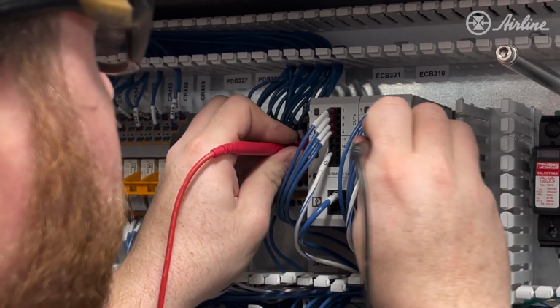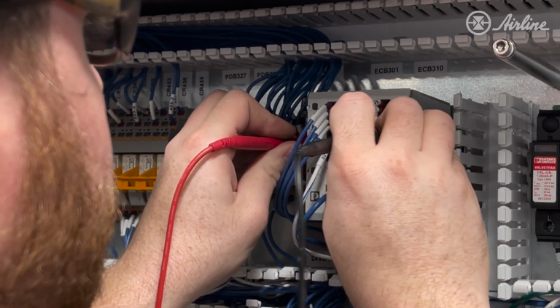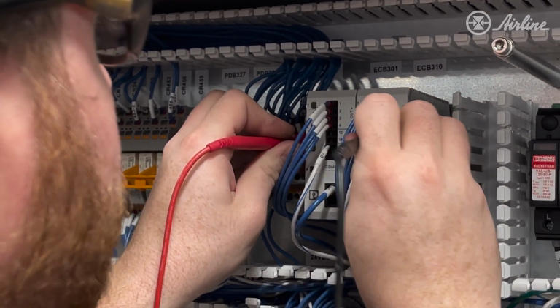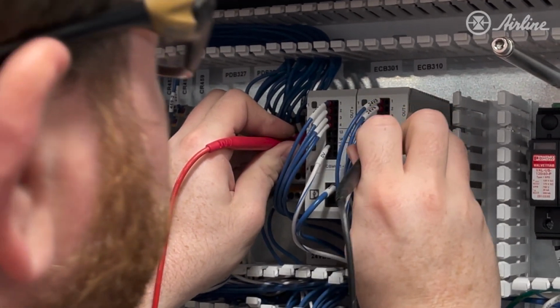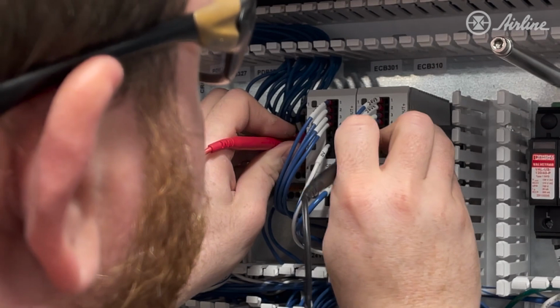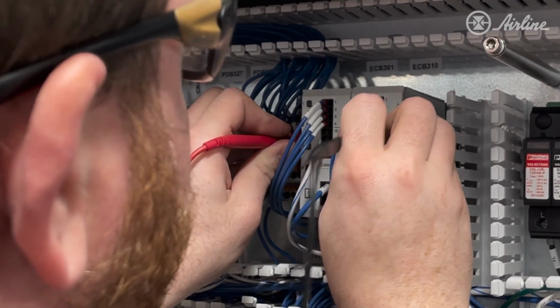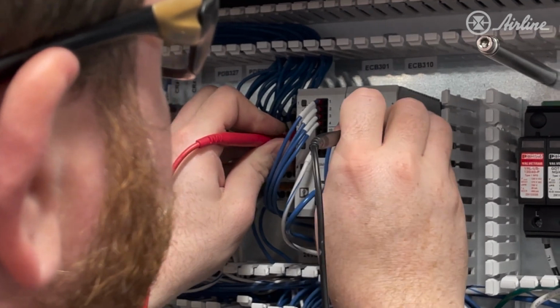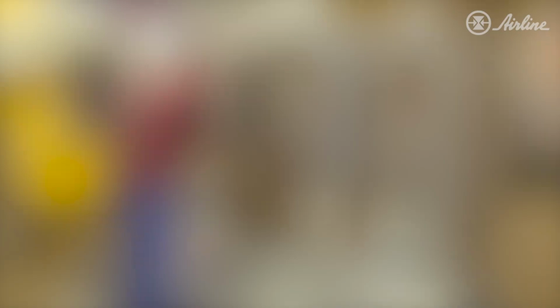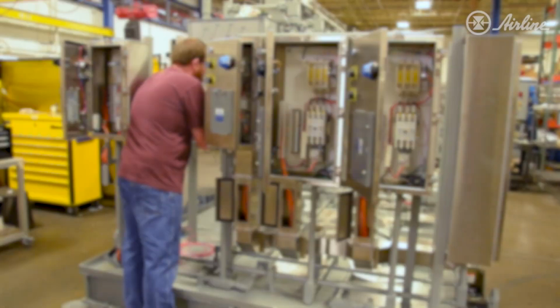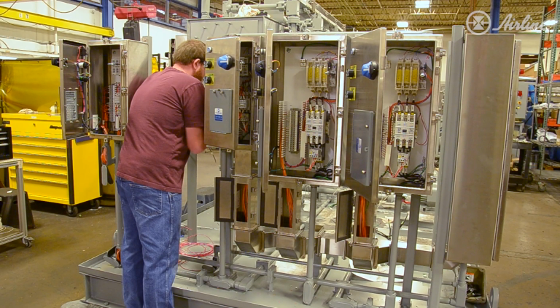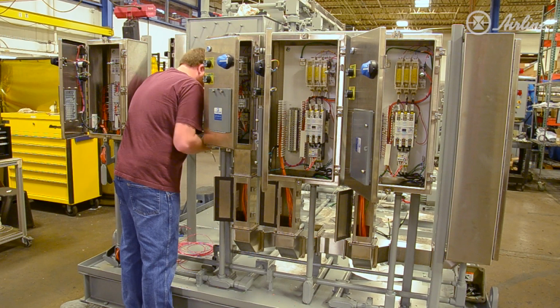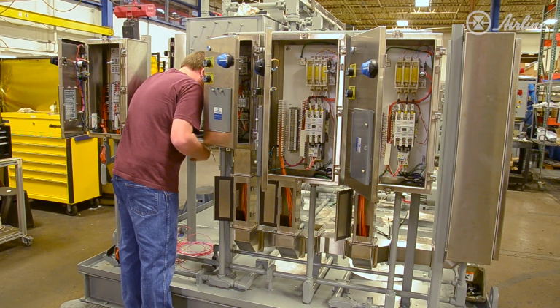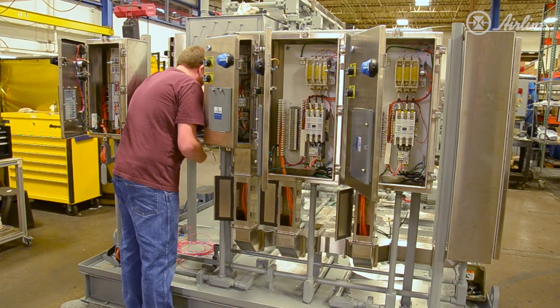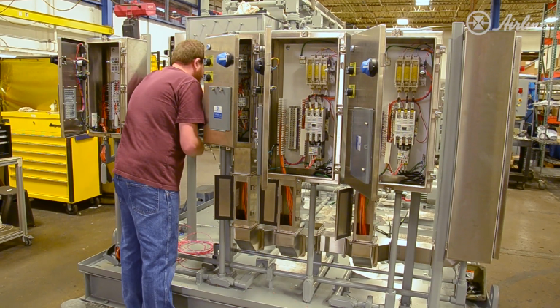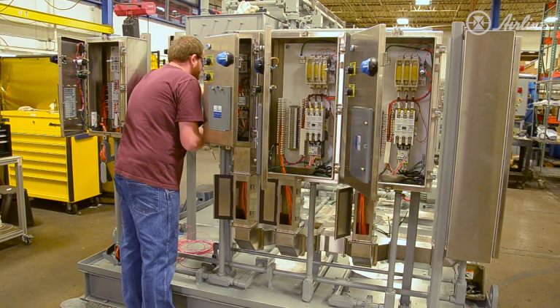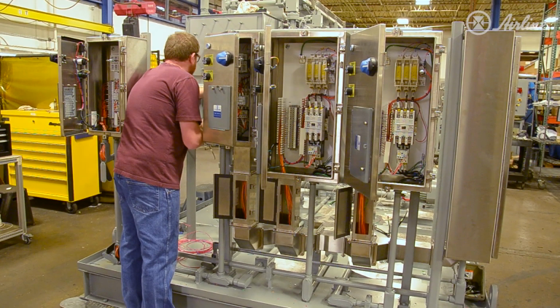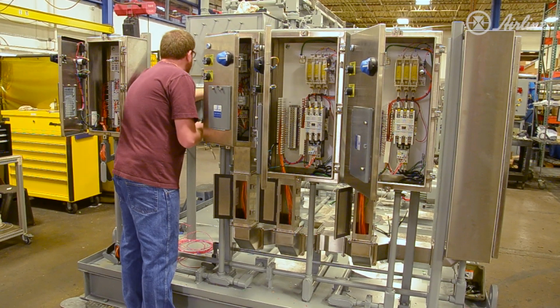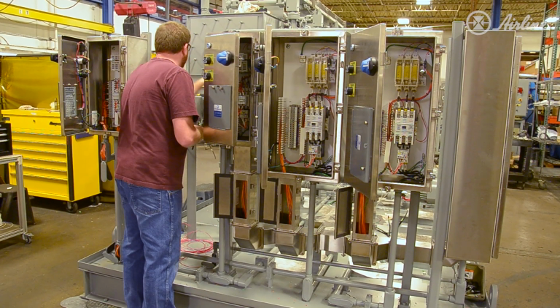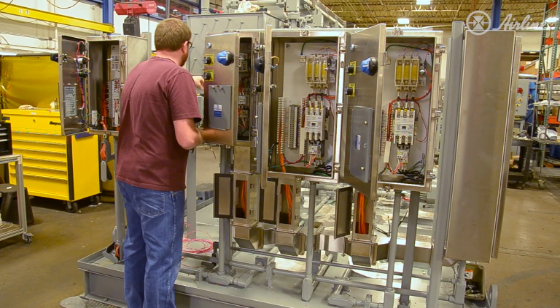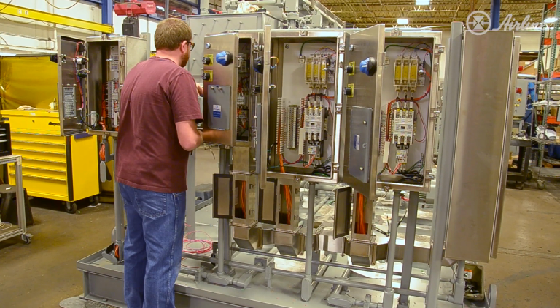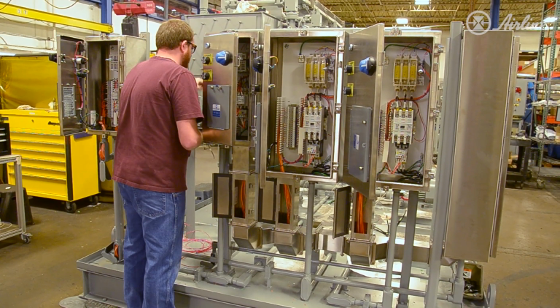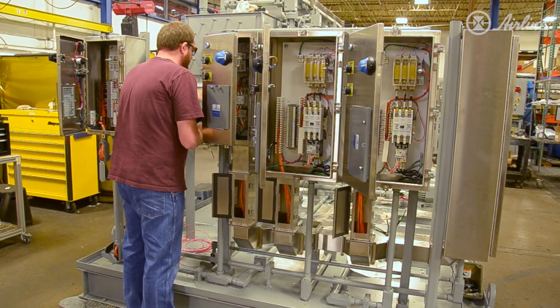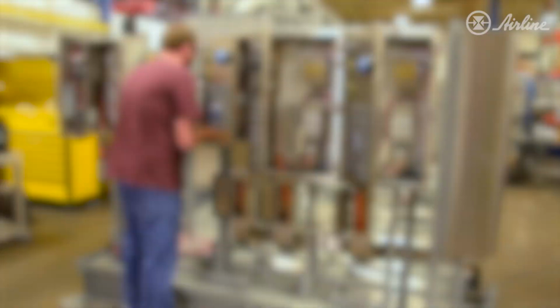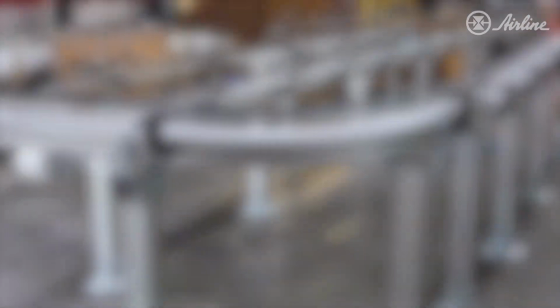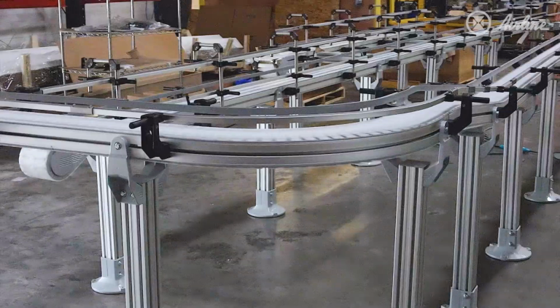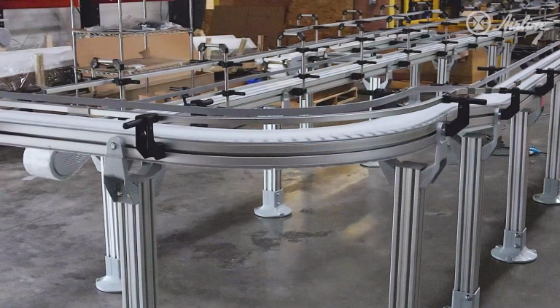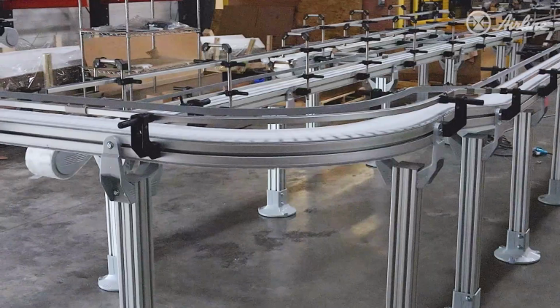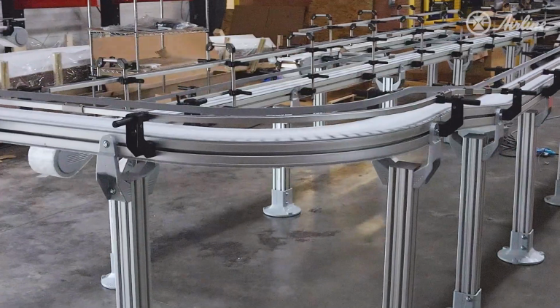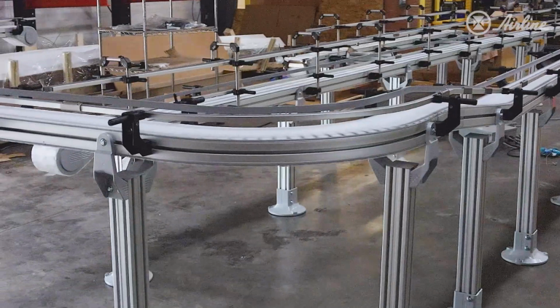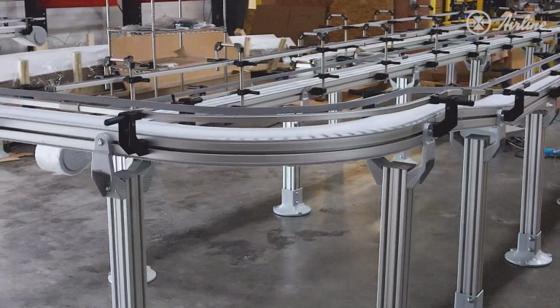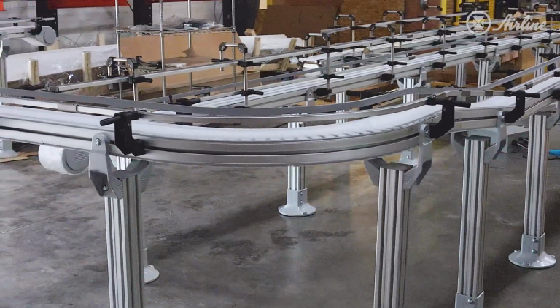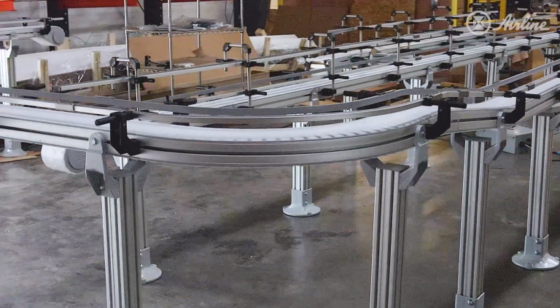Sometimes we'll have a full system here that gets integrated — hydraulic power units, robotics, conveyor systems, that kind of thing.